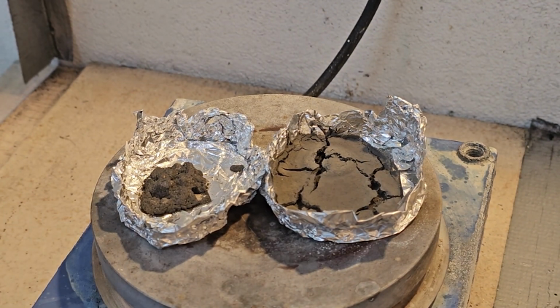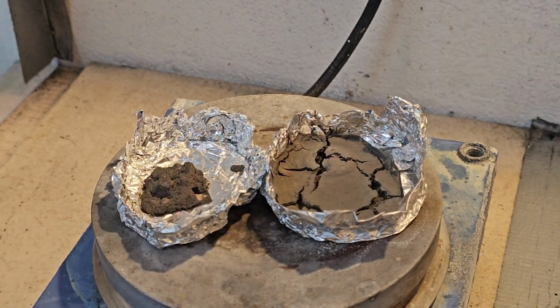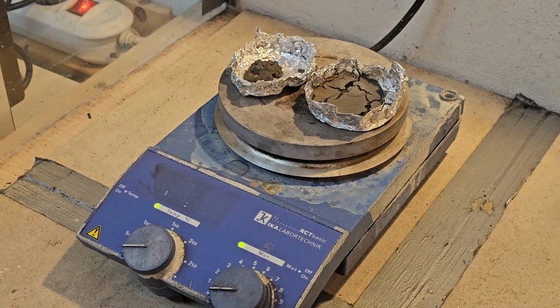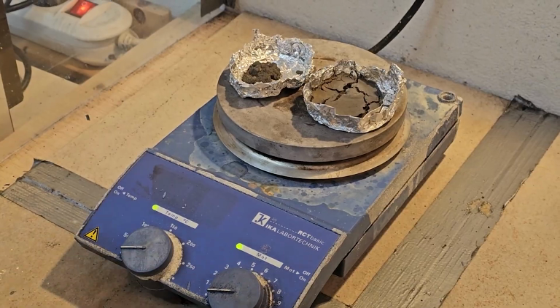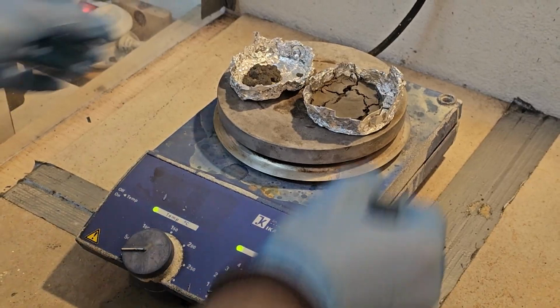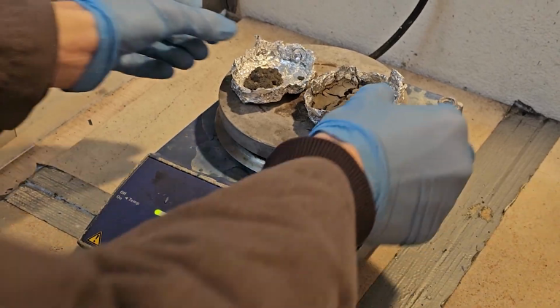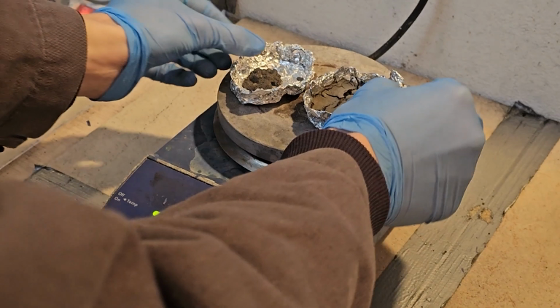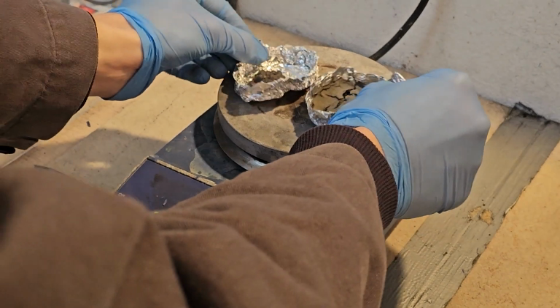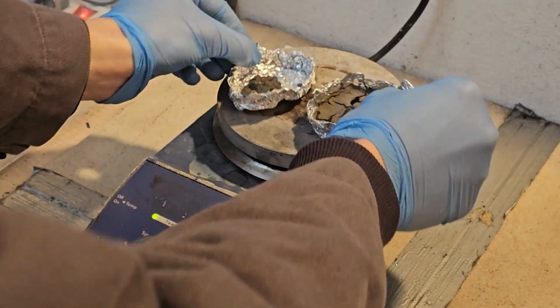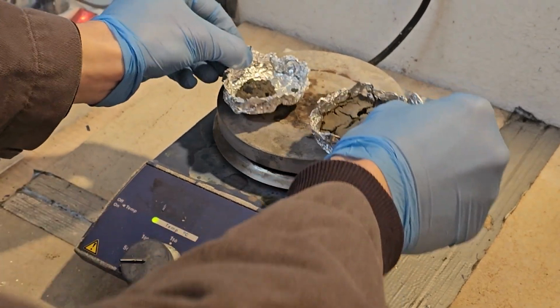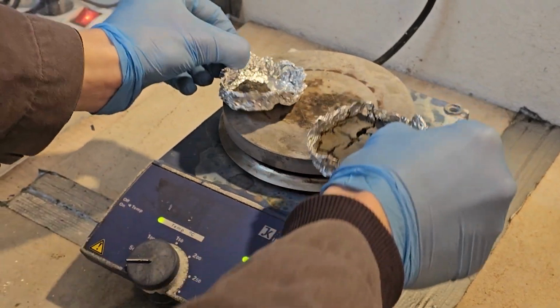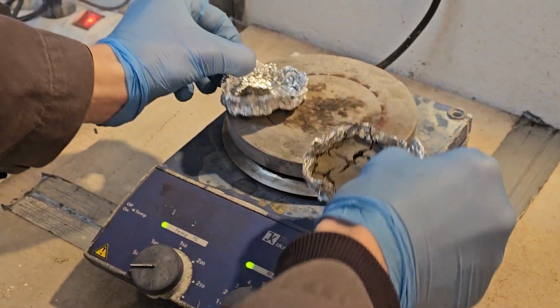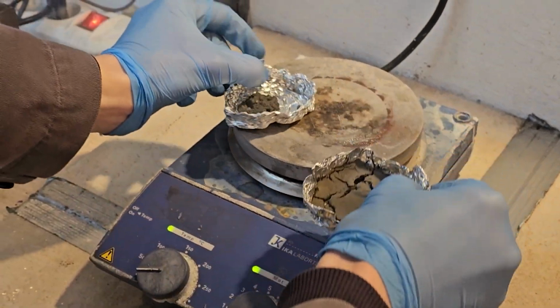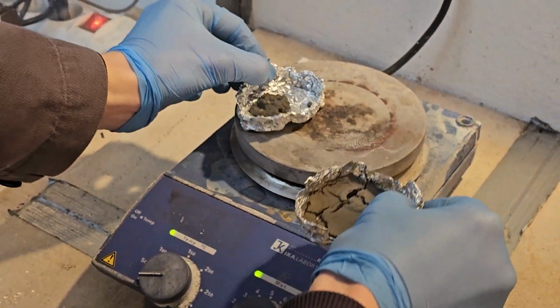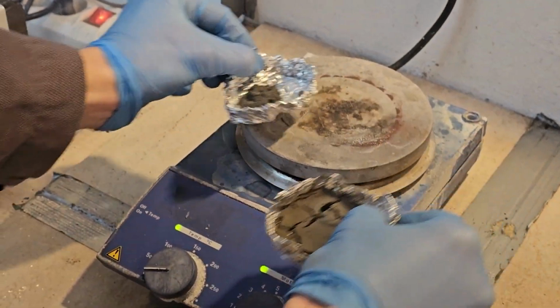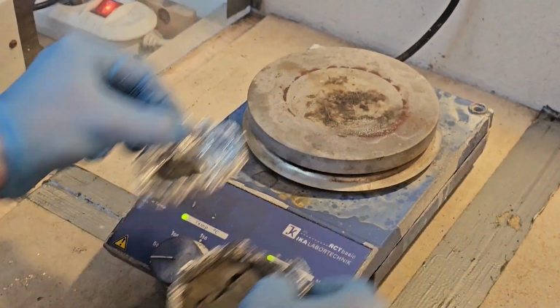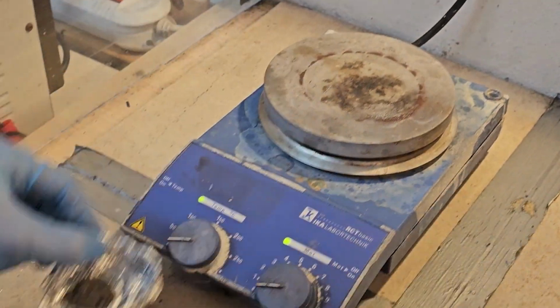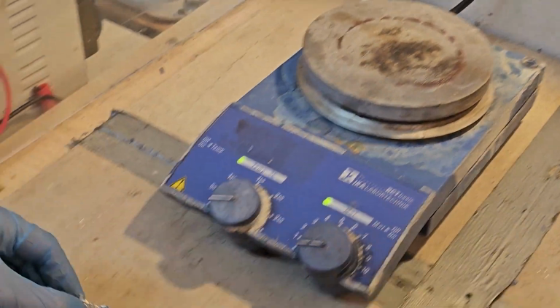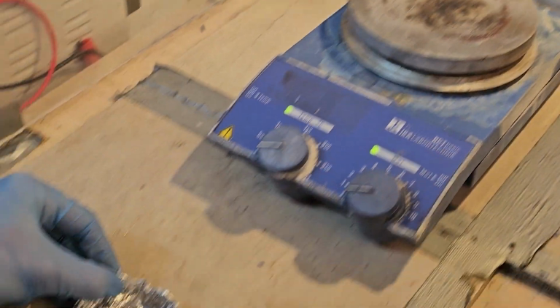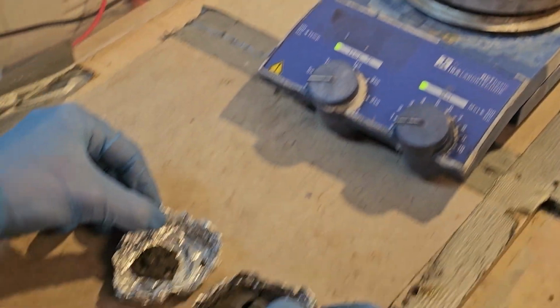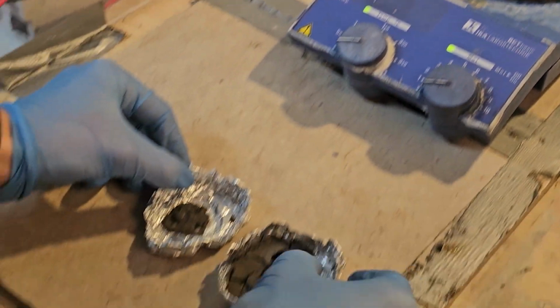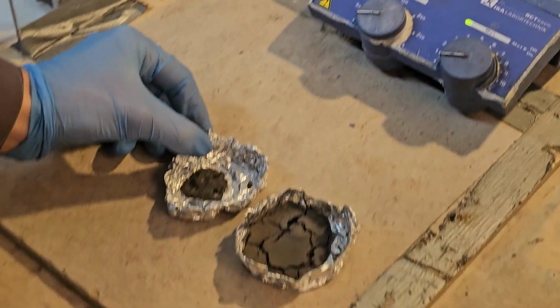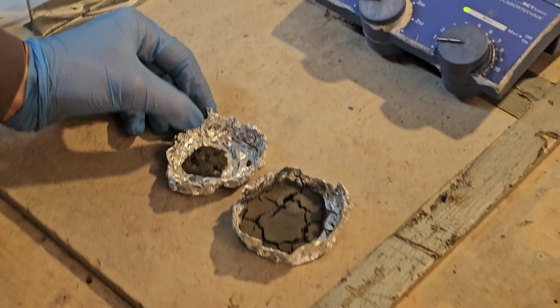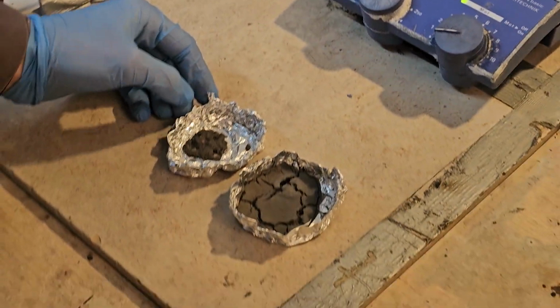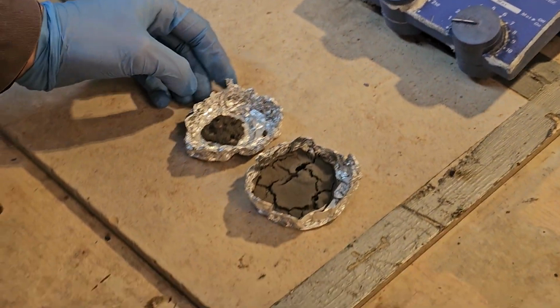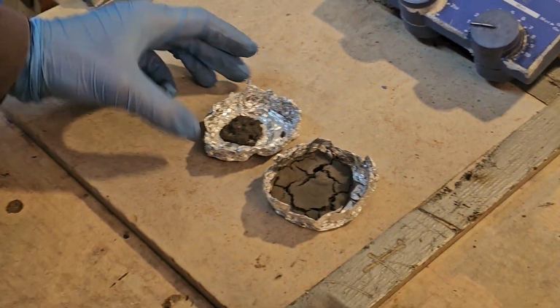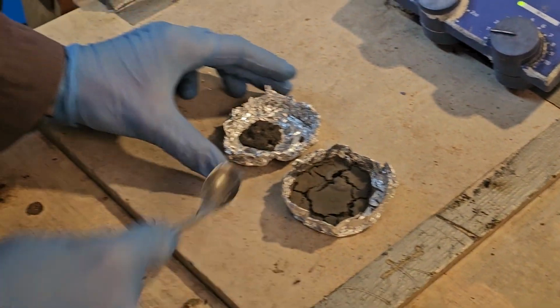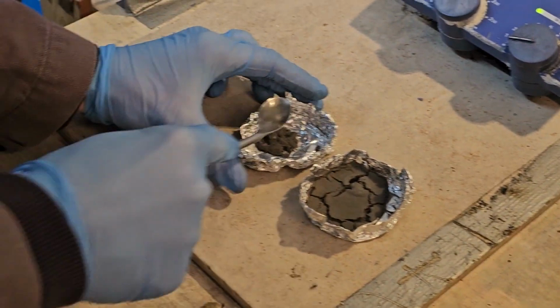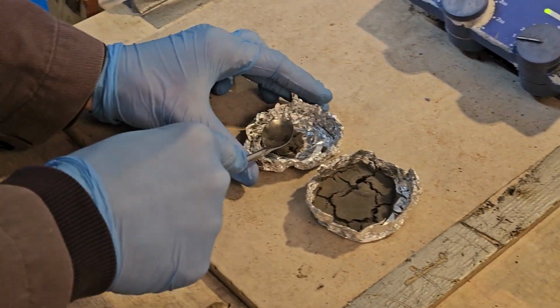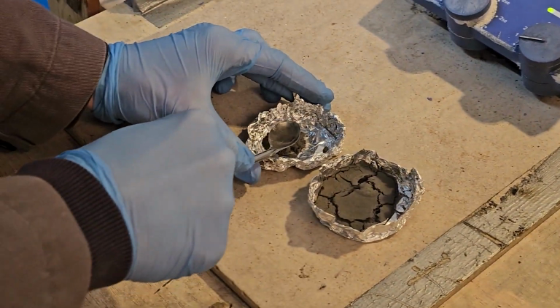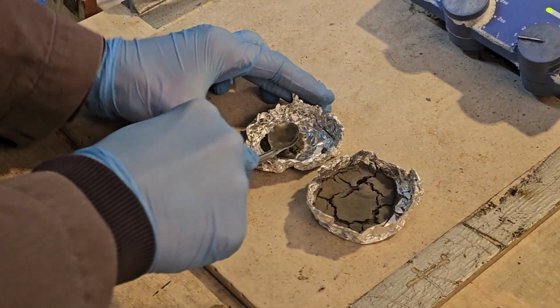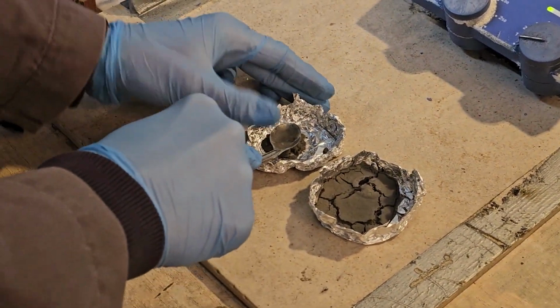Once both fractions are completely dry, I weigh out 1.5g of each into a beaker.